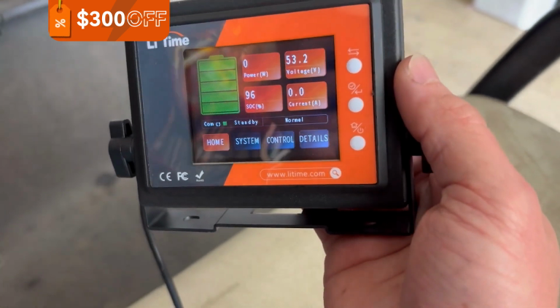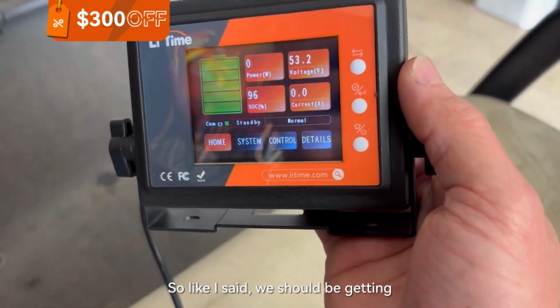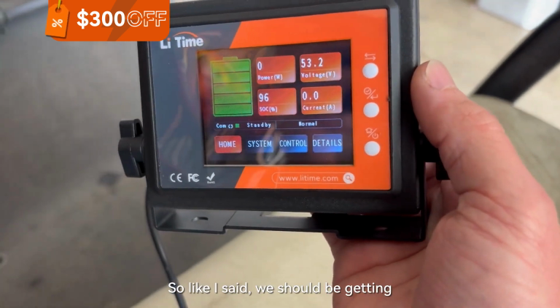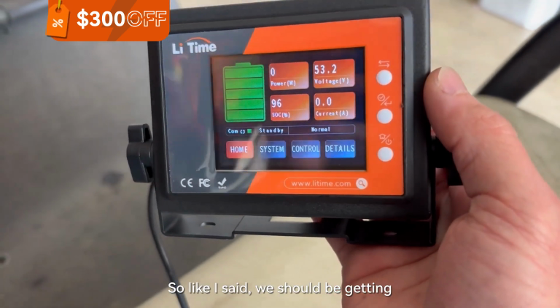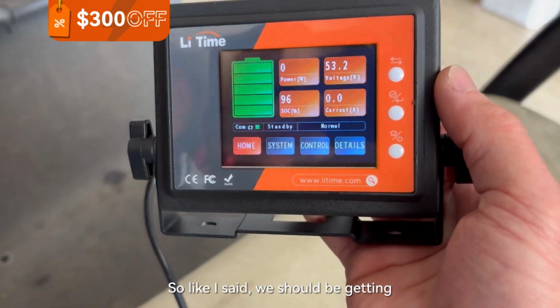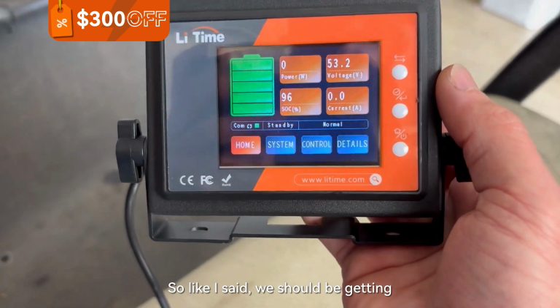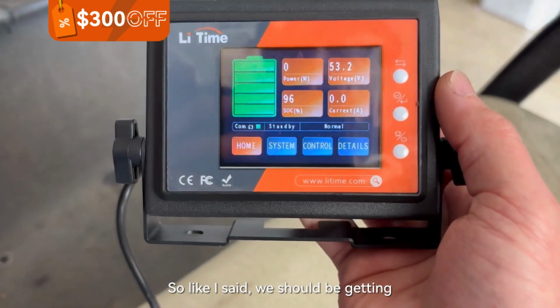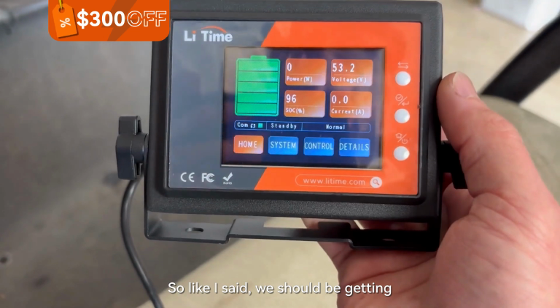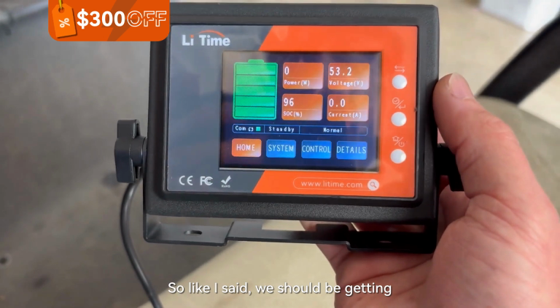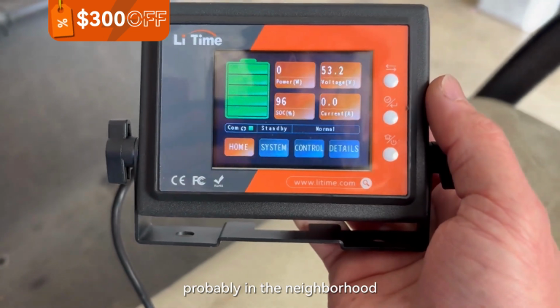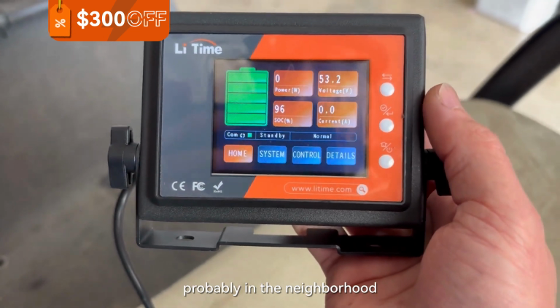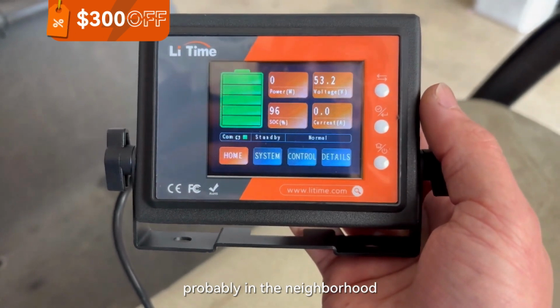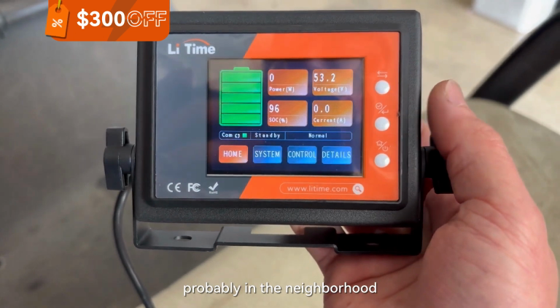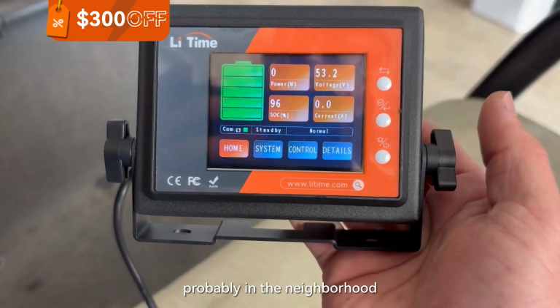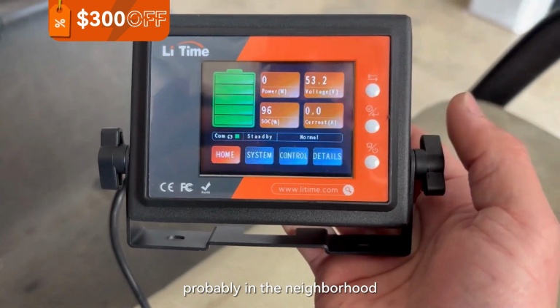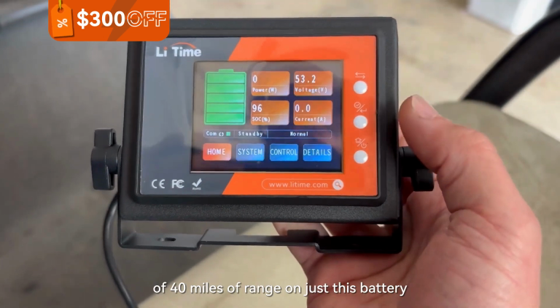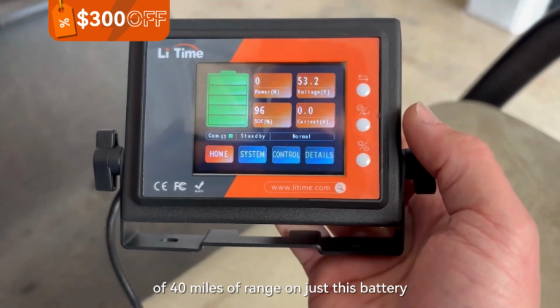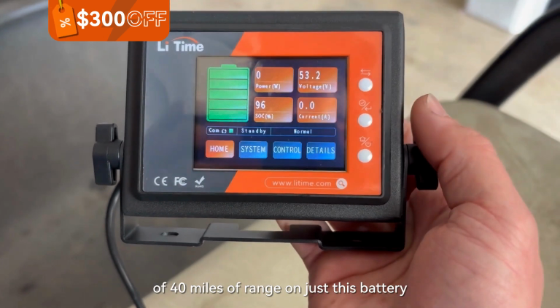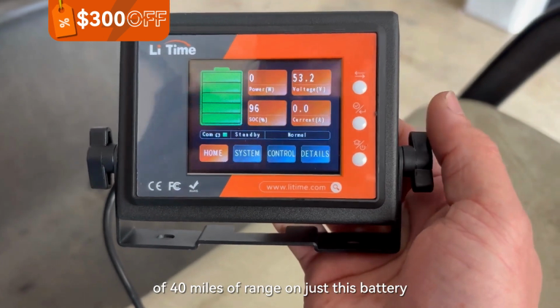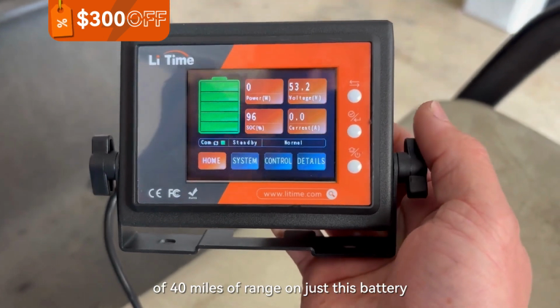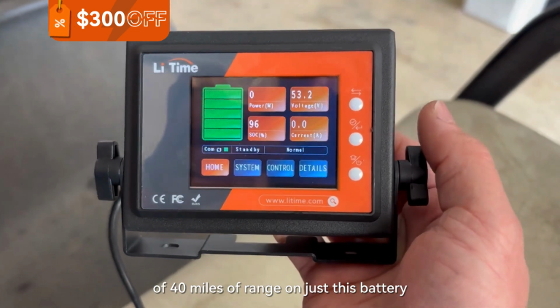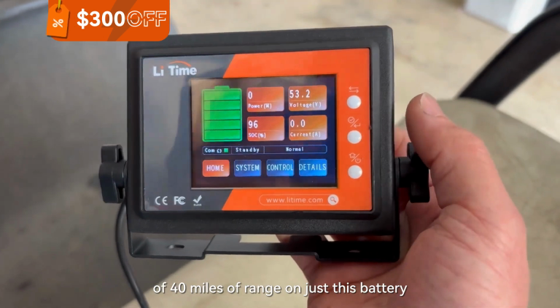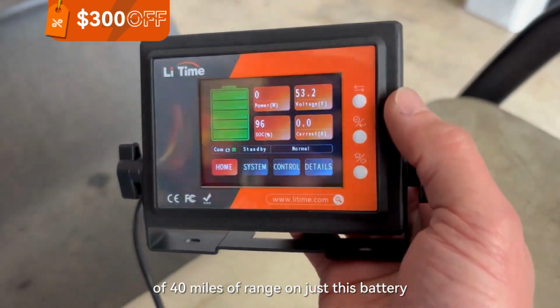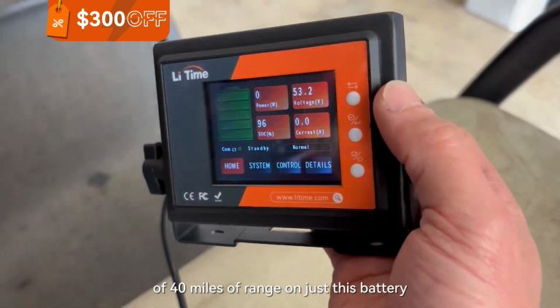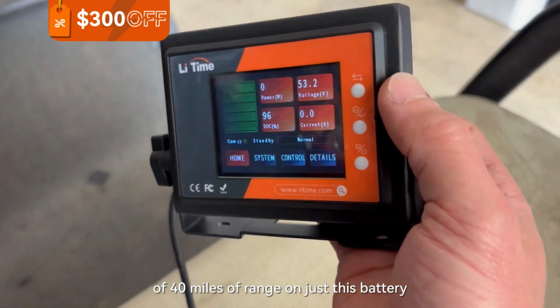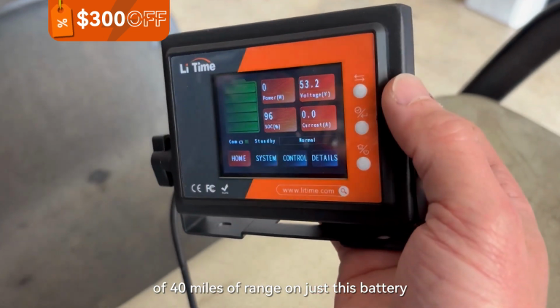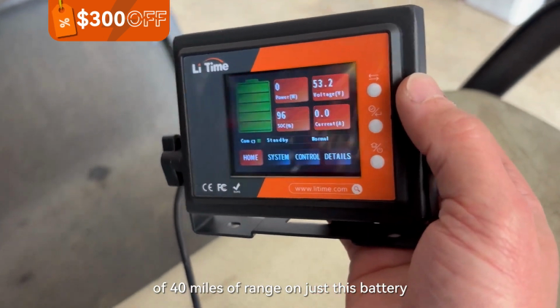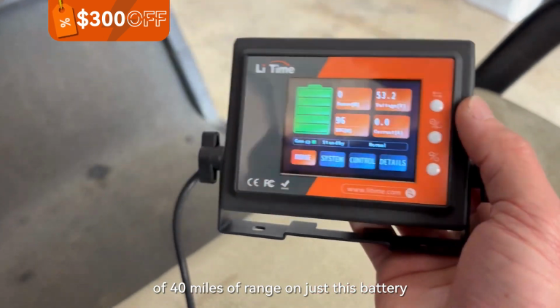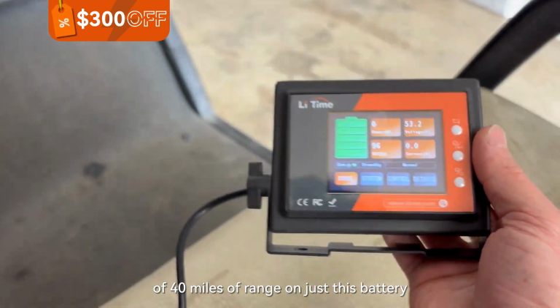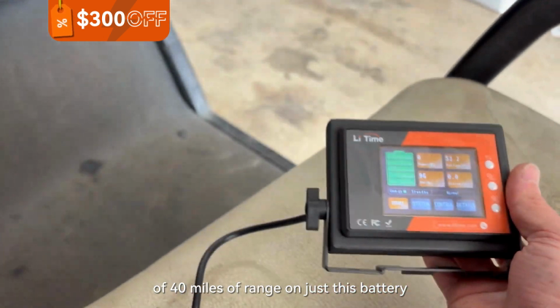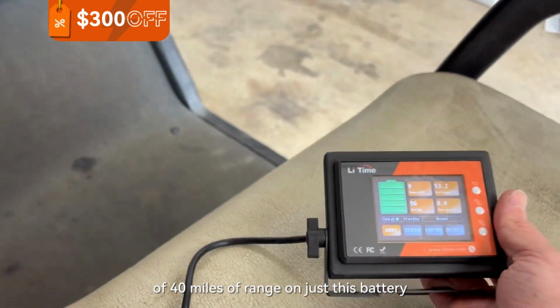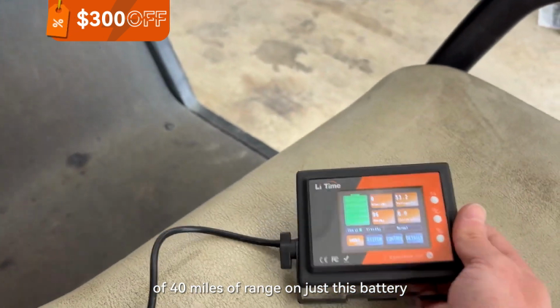So like I said, we should be getting probably in the neighborhood of 40 miles of range on just this battery.